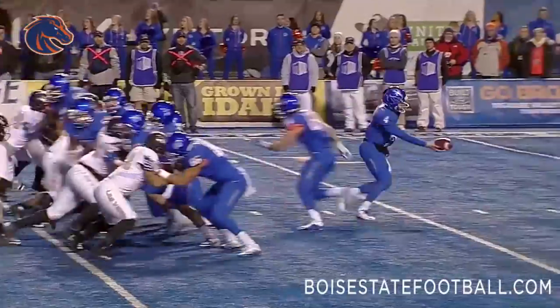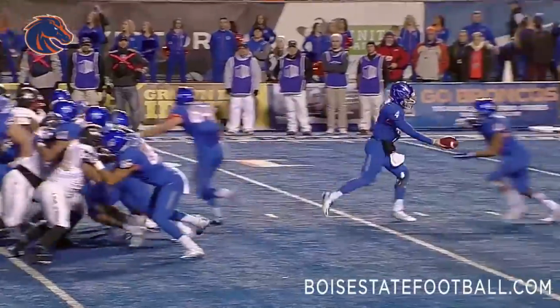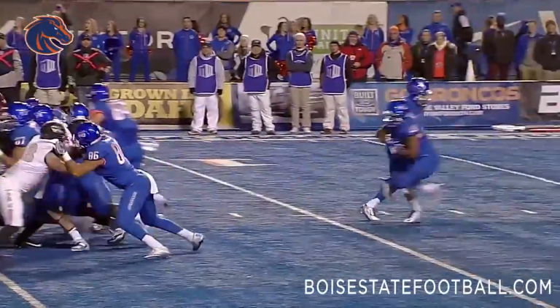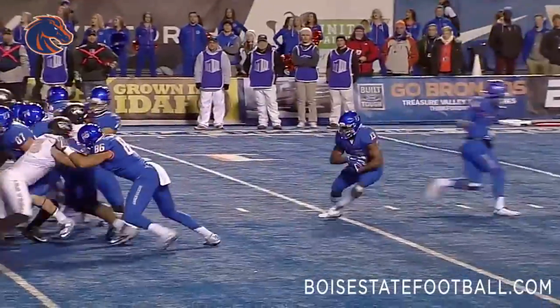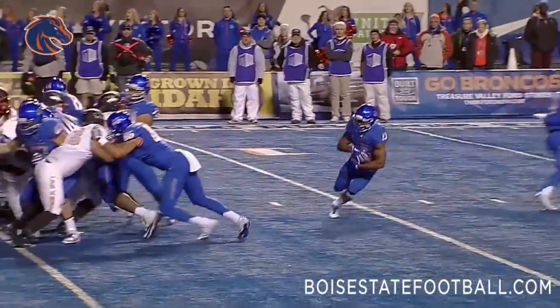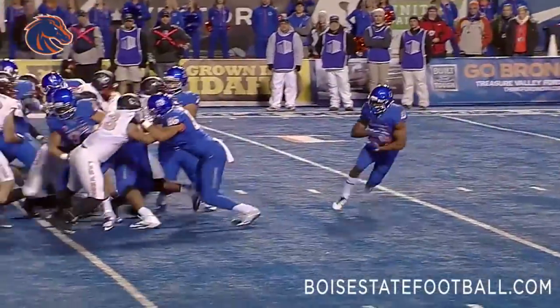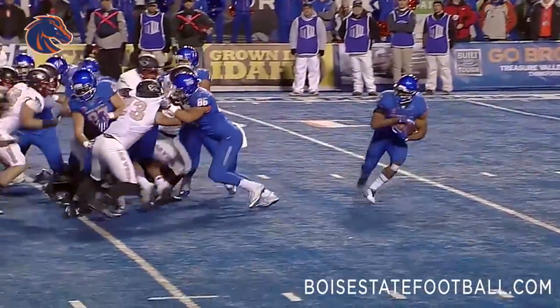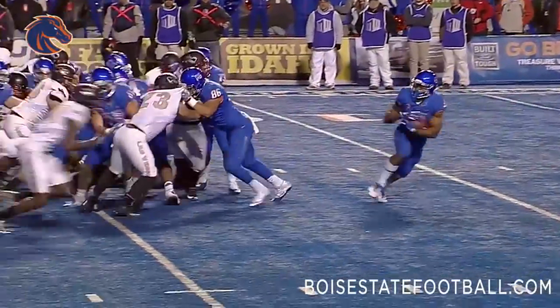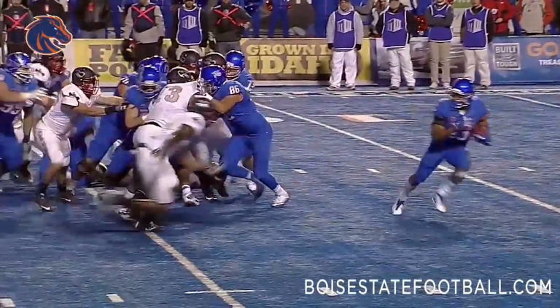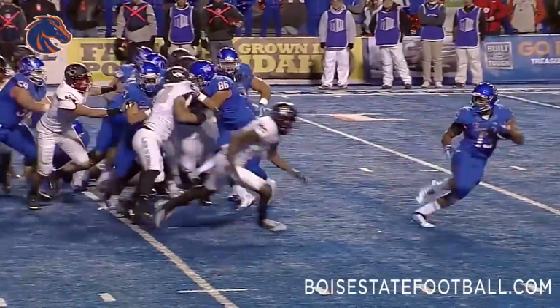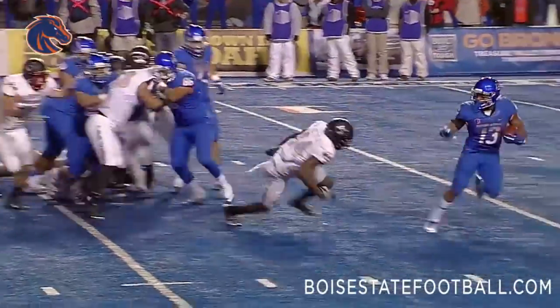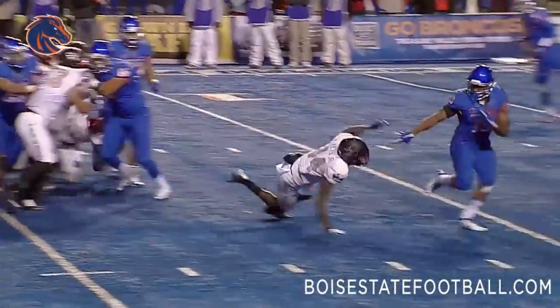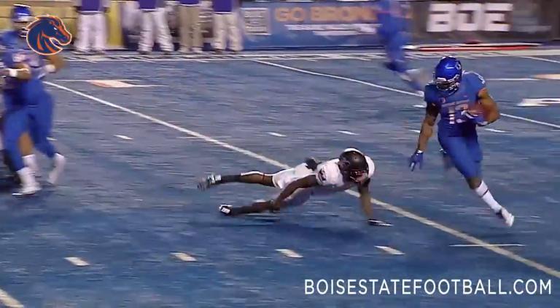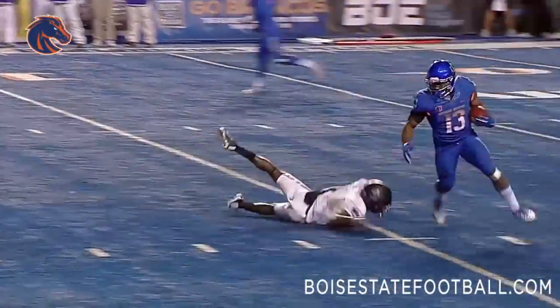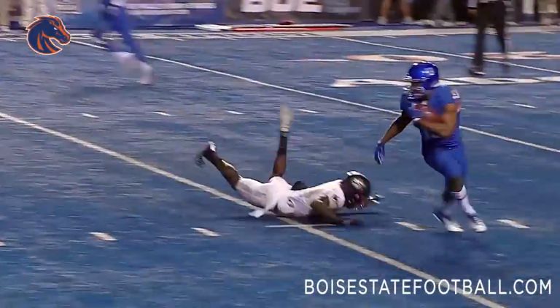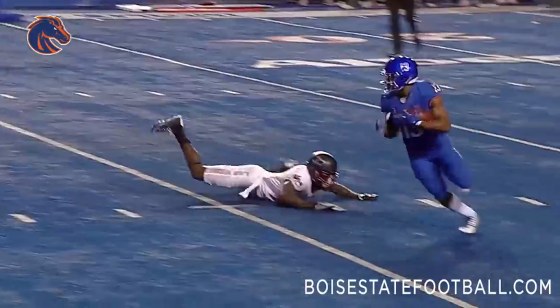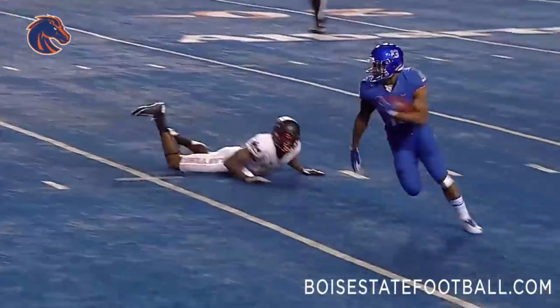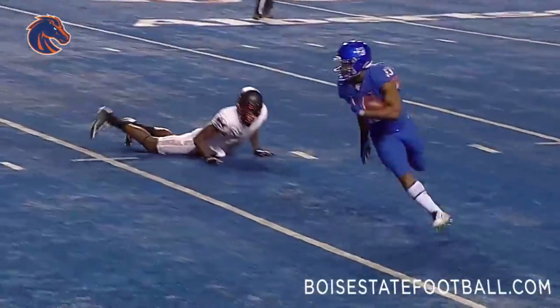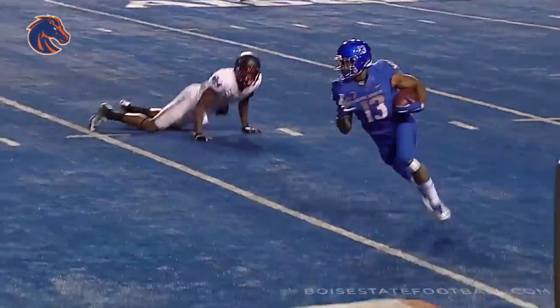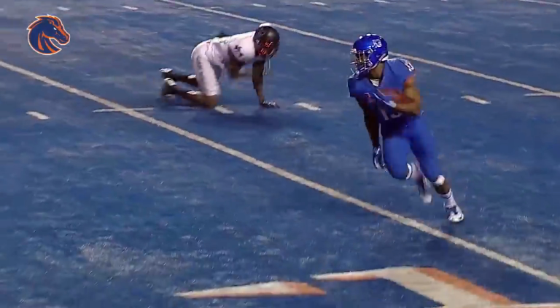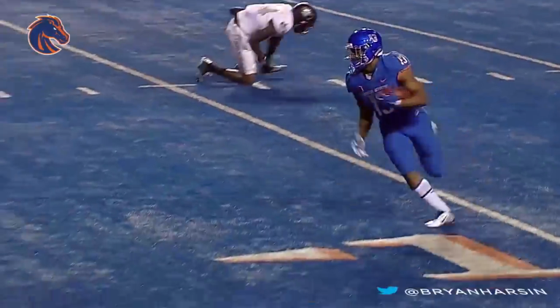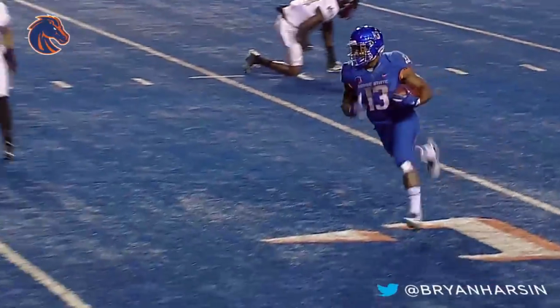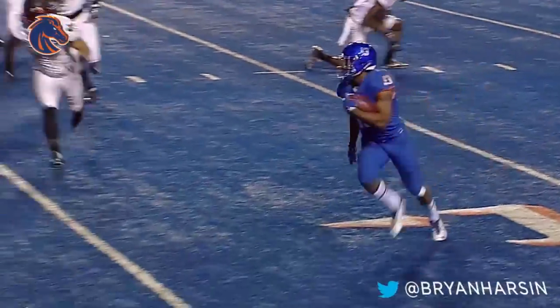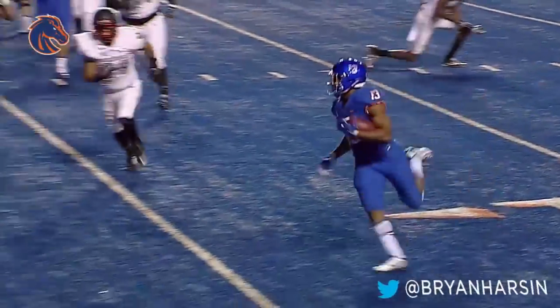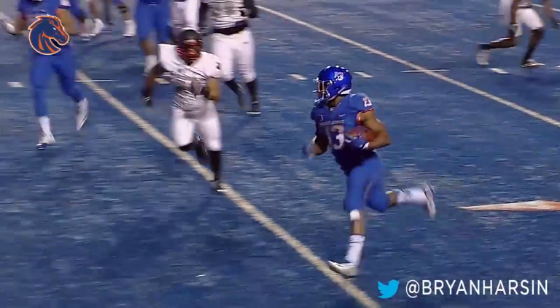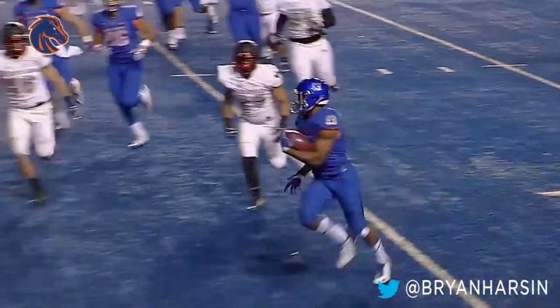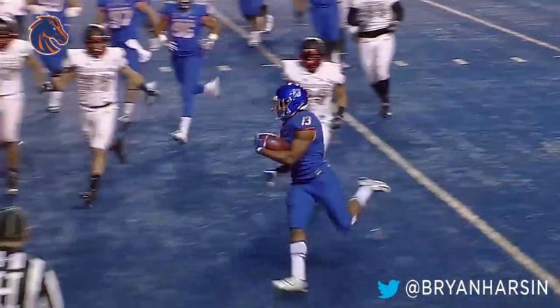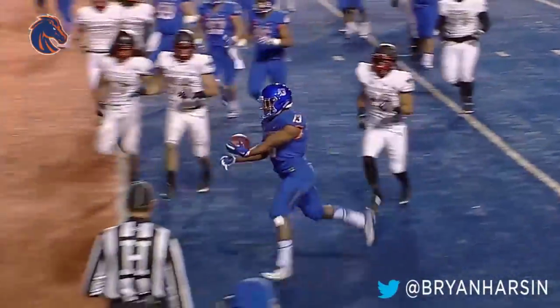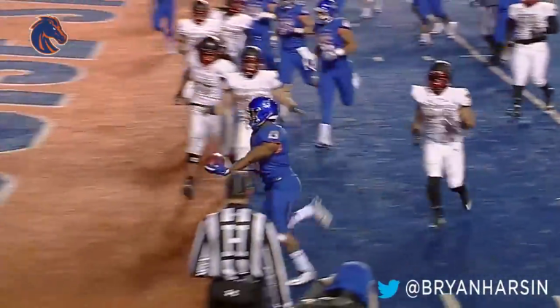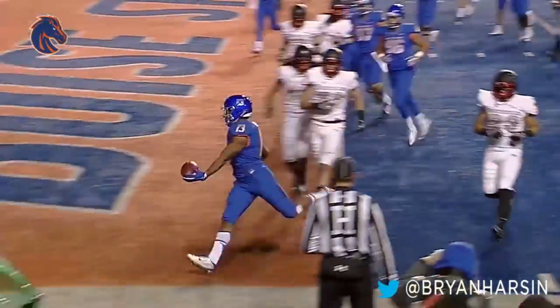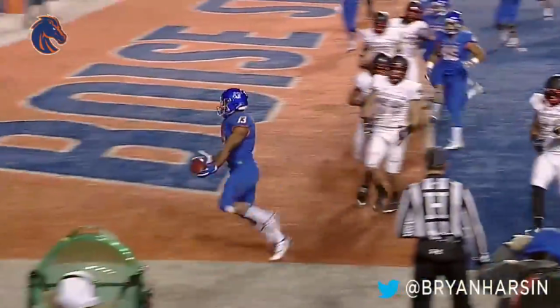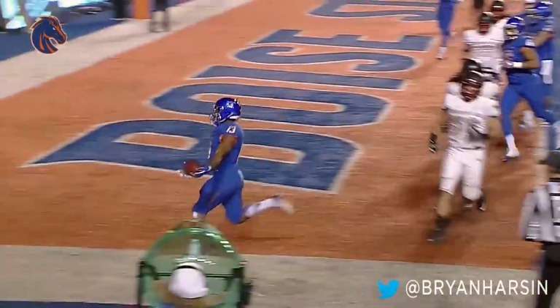Hand off McNichols, left side, trying to bounce to the outside. To the 10, to the 5, he'll walk in for the score.